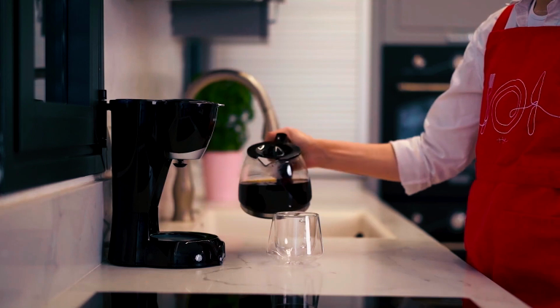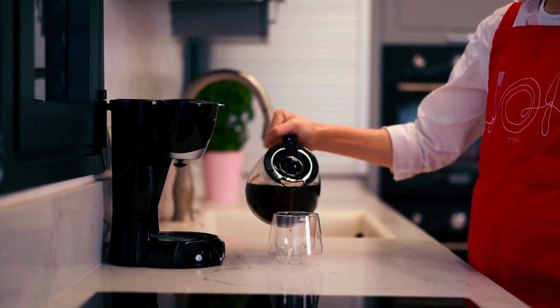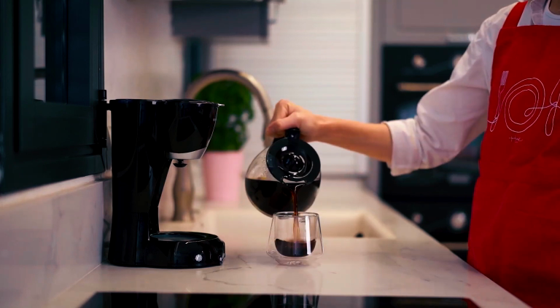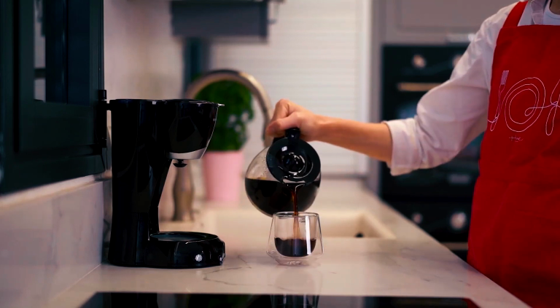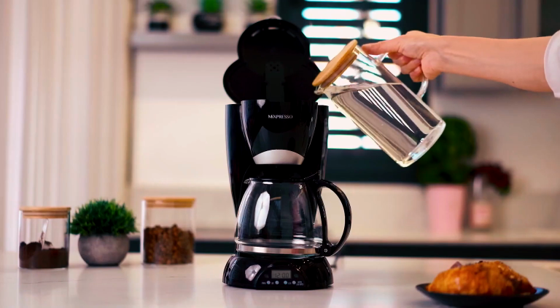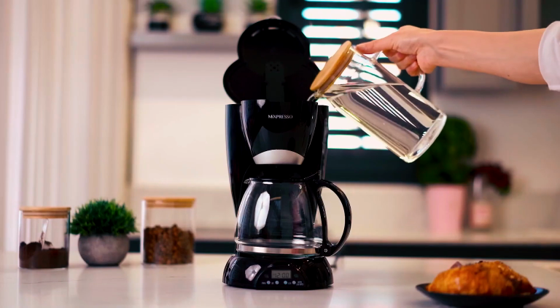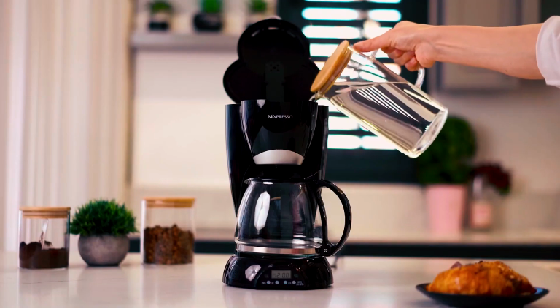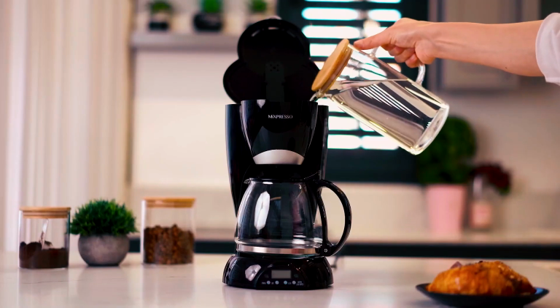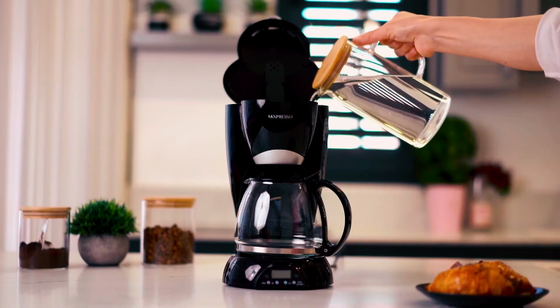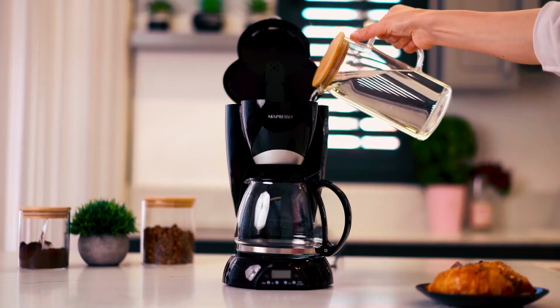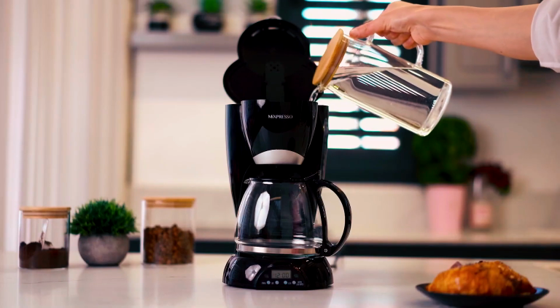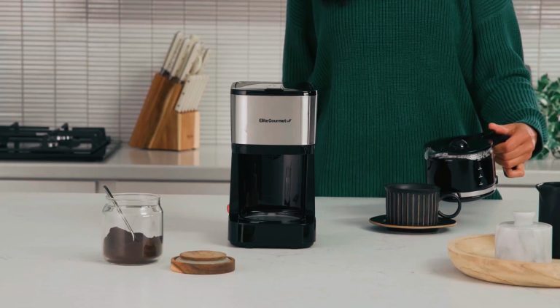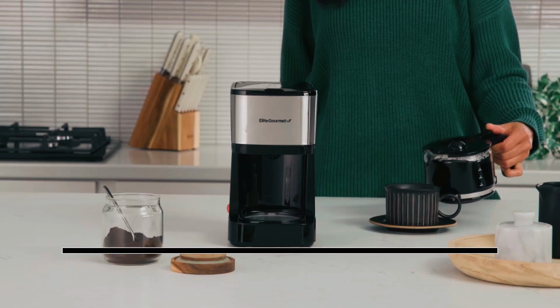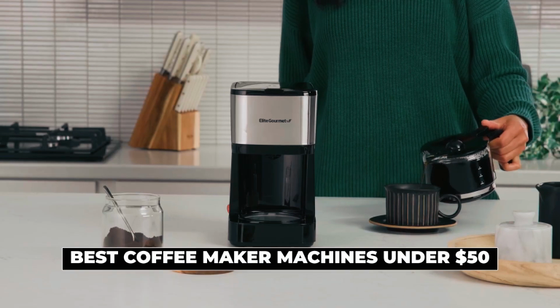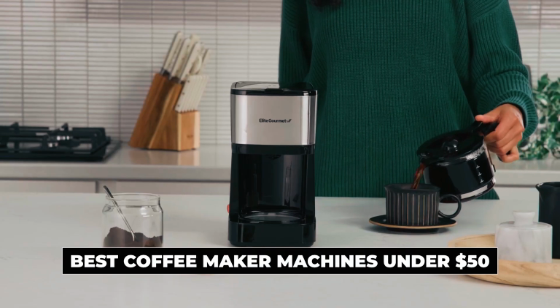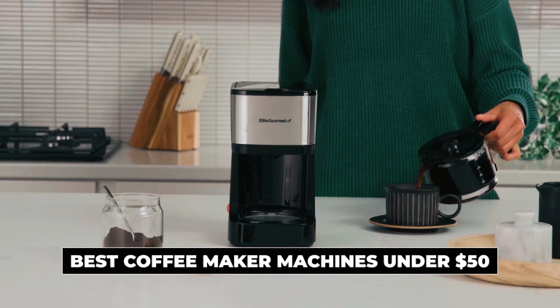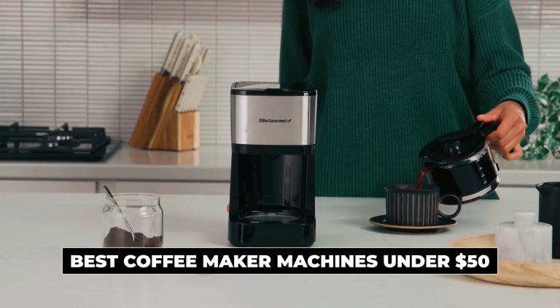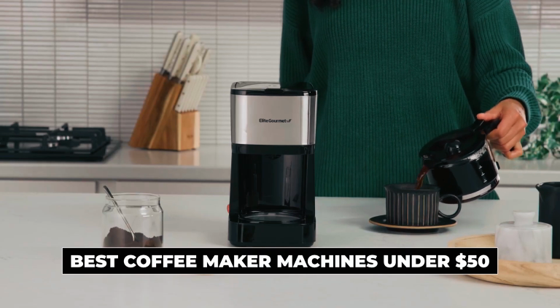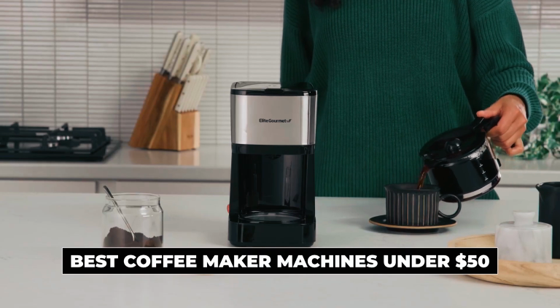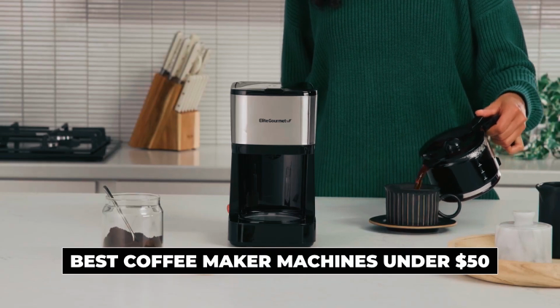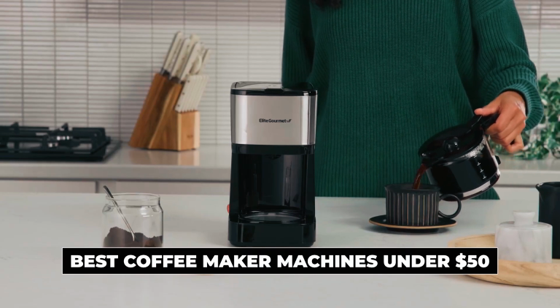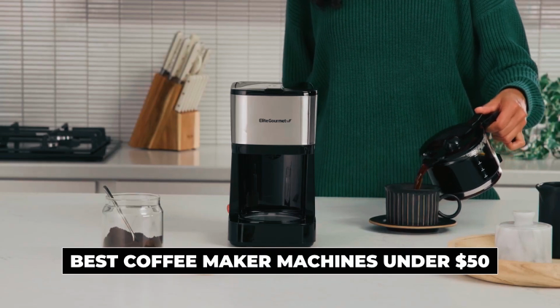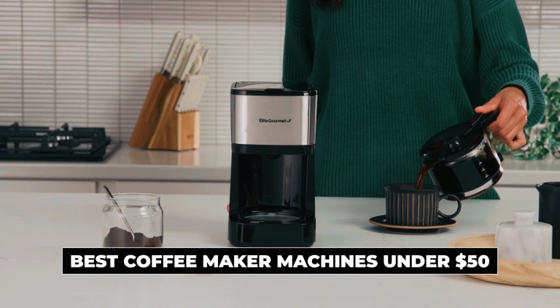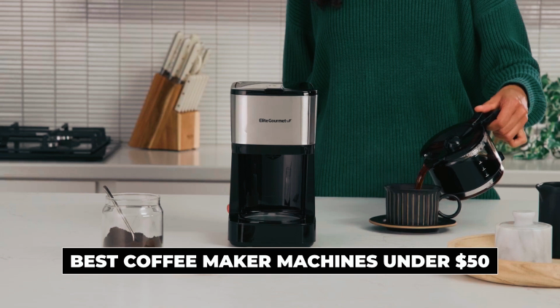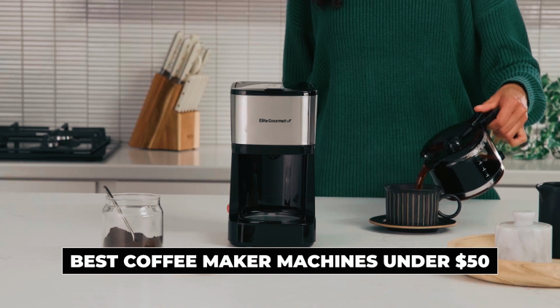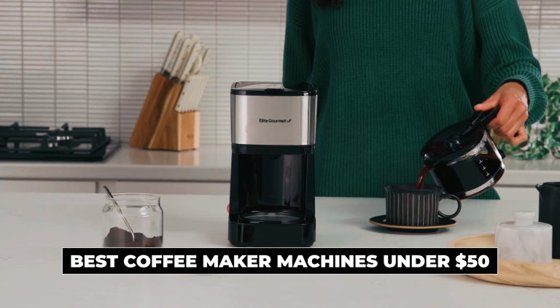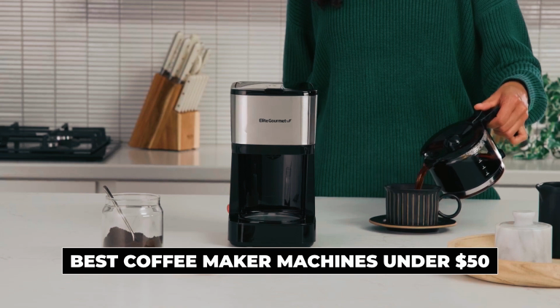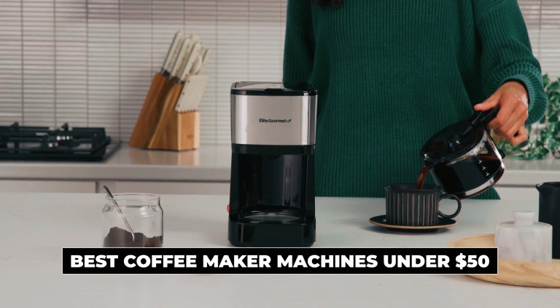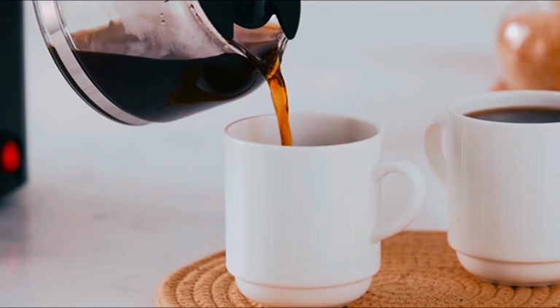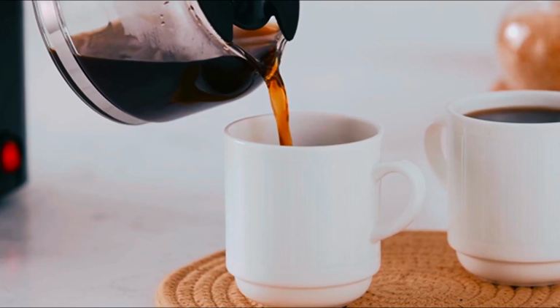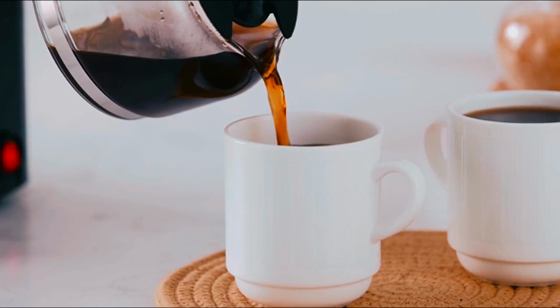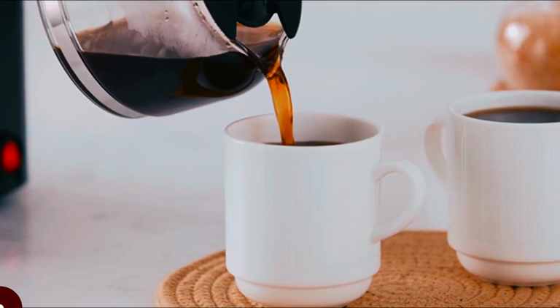Hi there! In today's video, we will showcase the top 5 best coffee maker machines under $50 you can buy this year. Let's start!